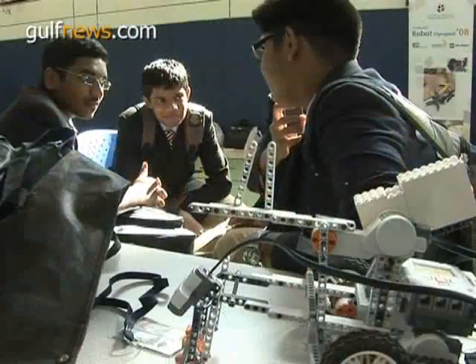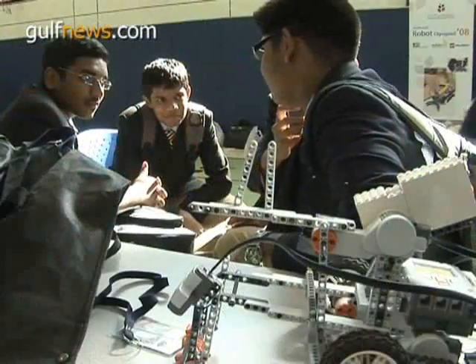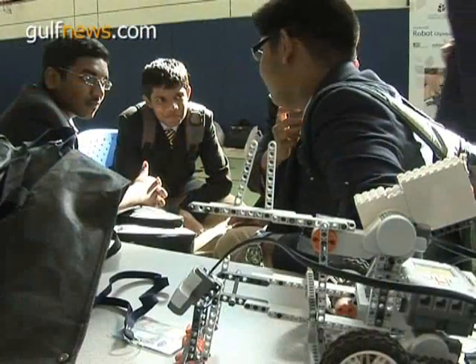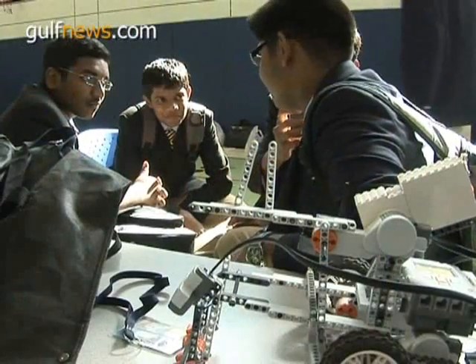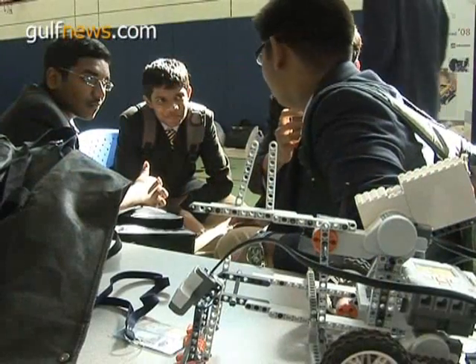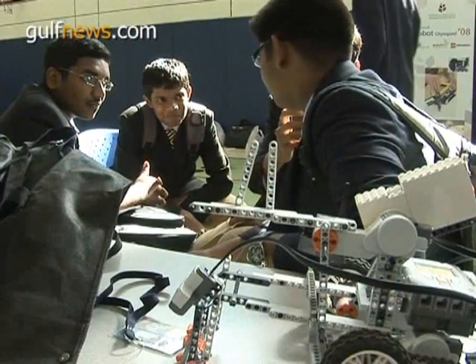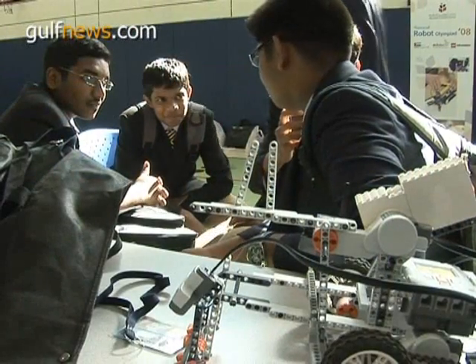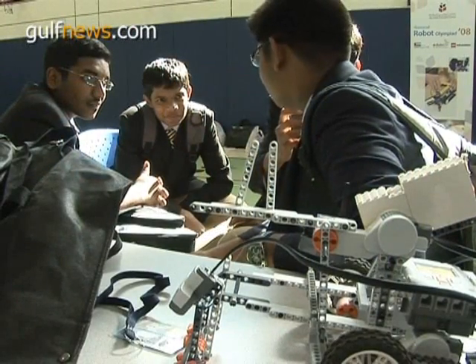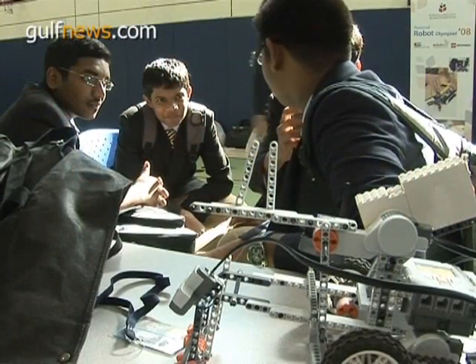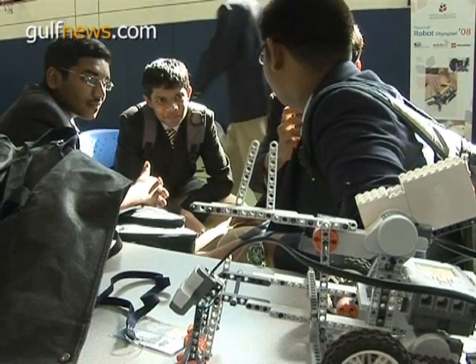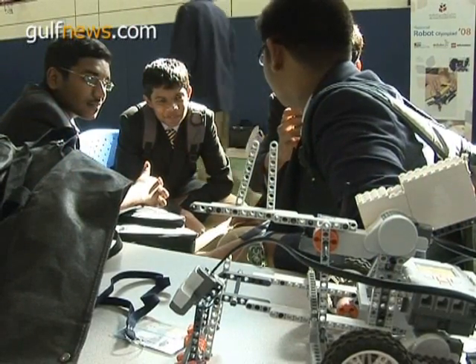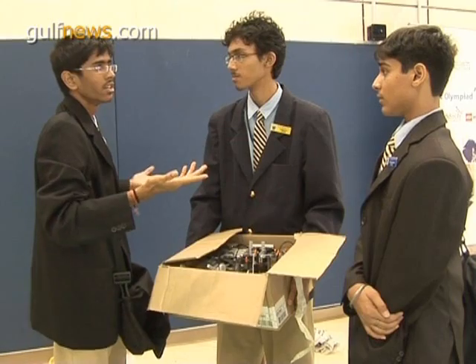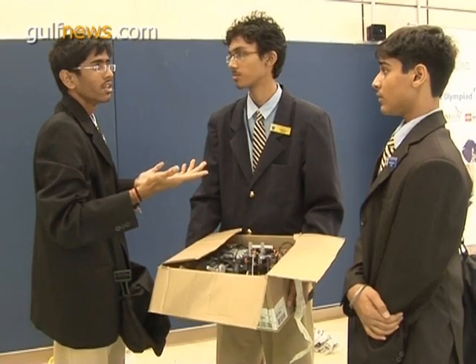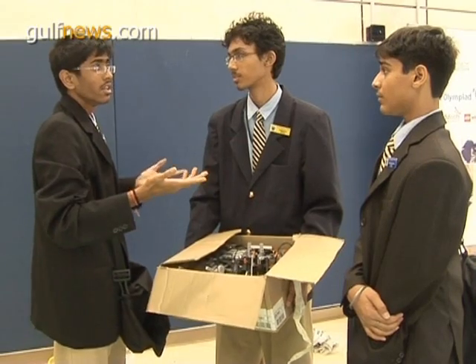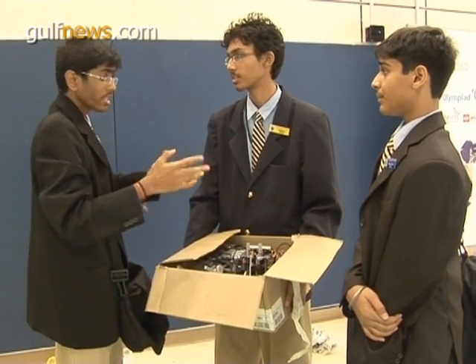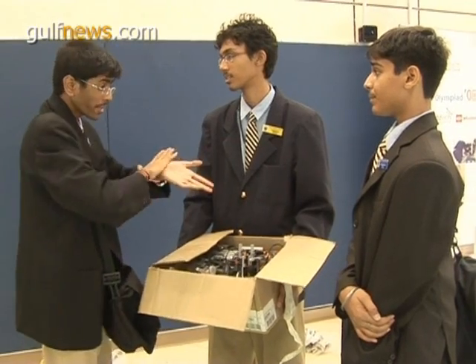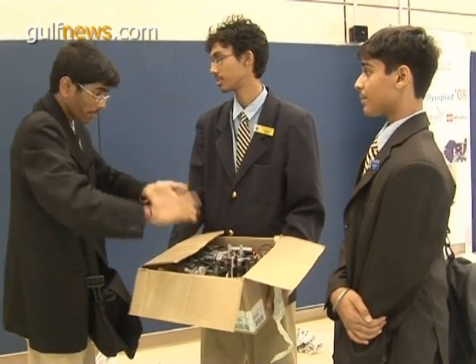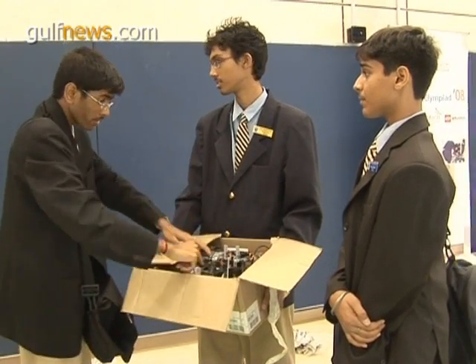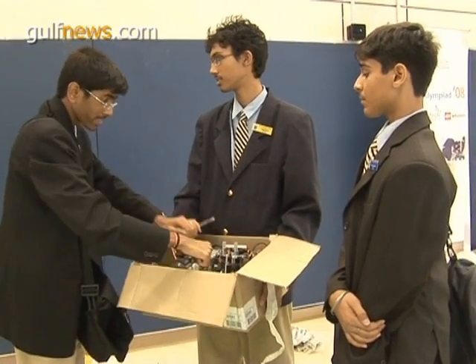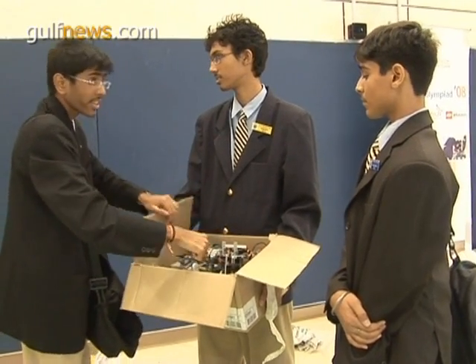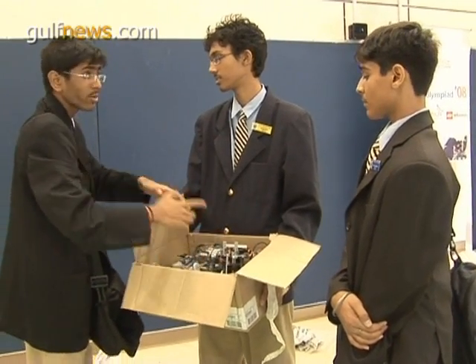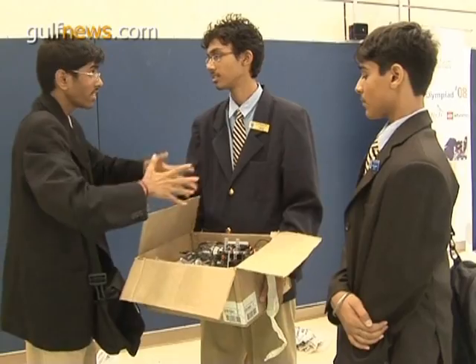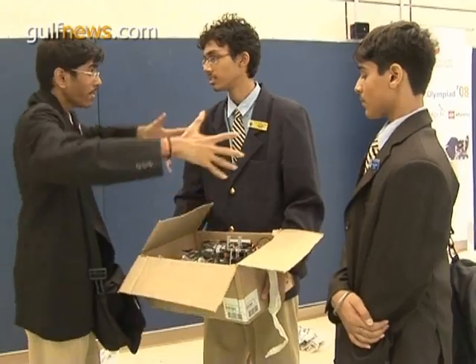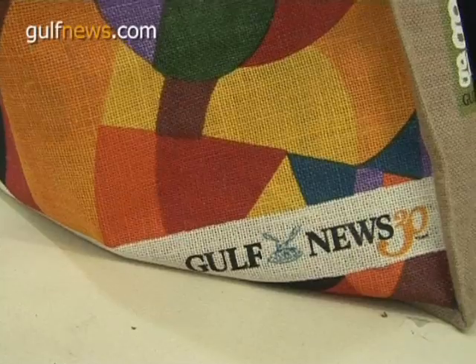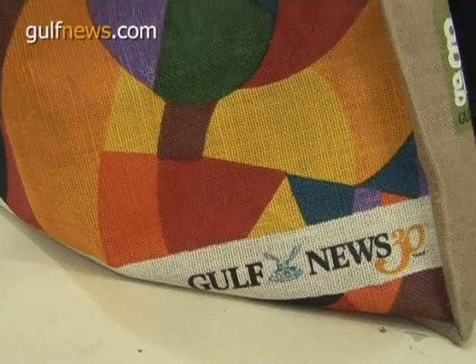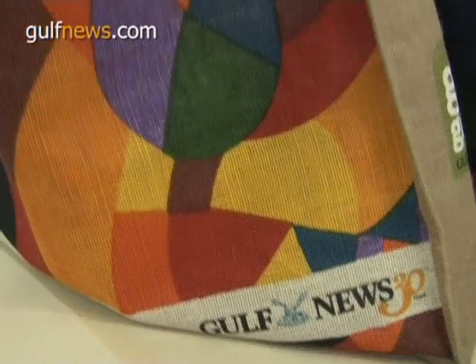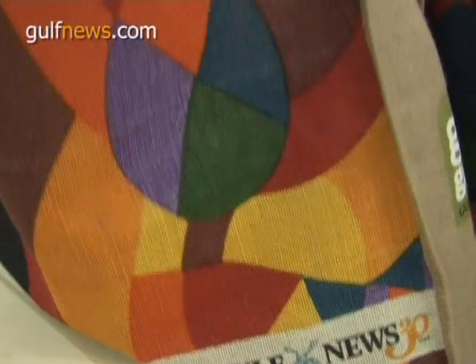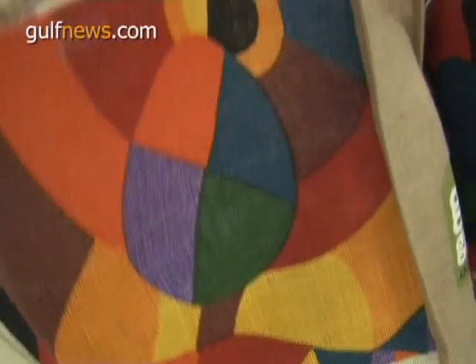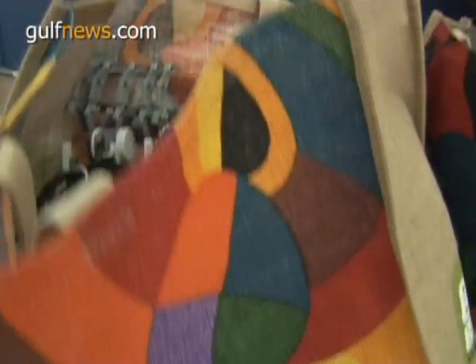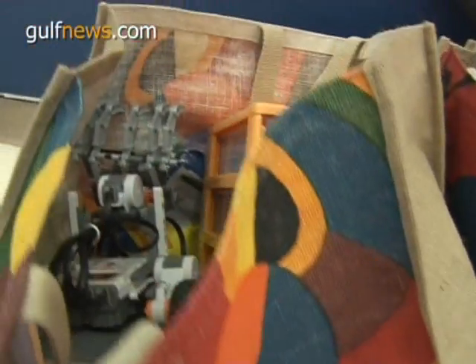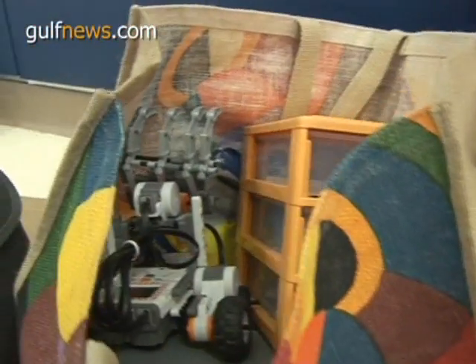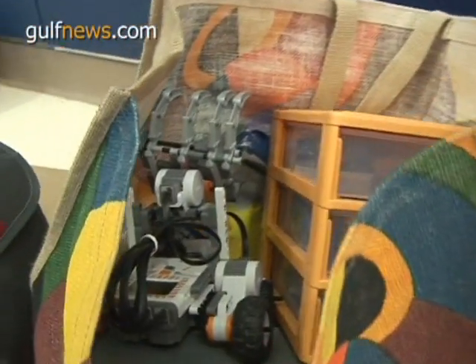So with the judging over, these engineering masterminds will head back to their workshop and get ready for Japan. Ashraf Helmi, Gulf News.